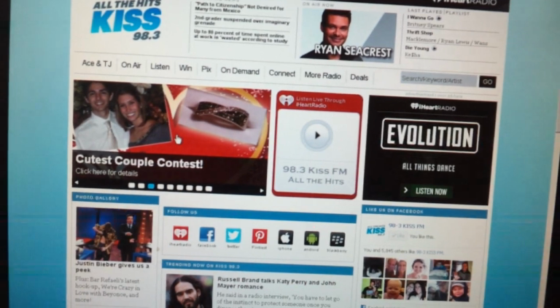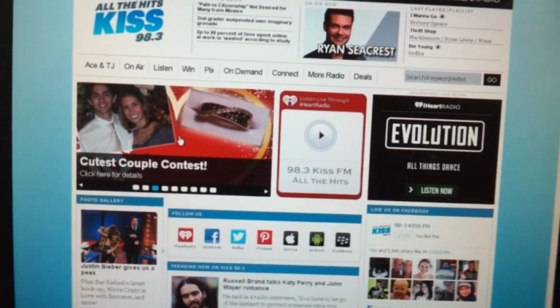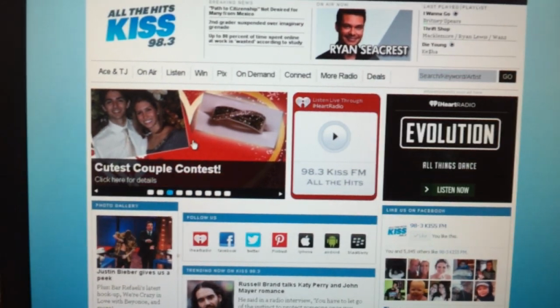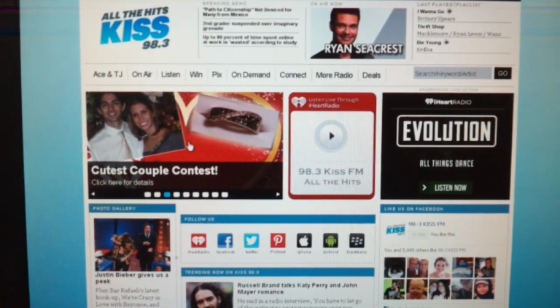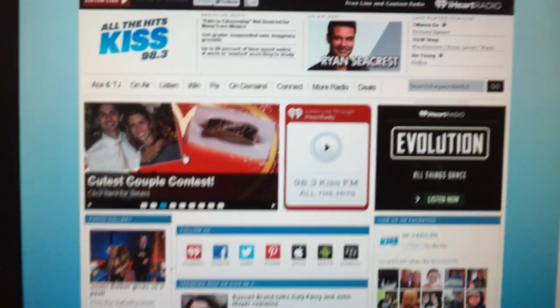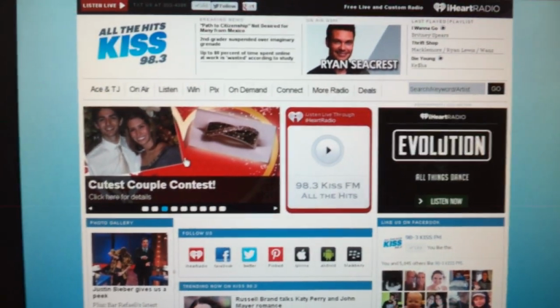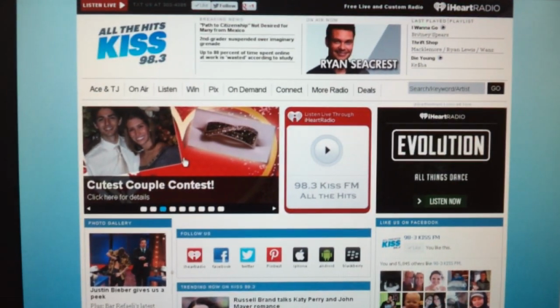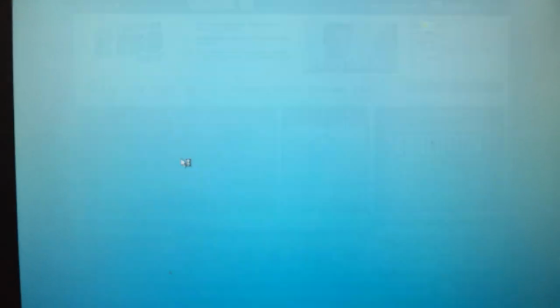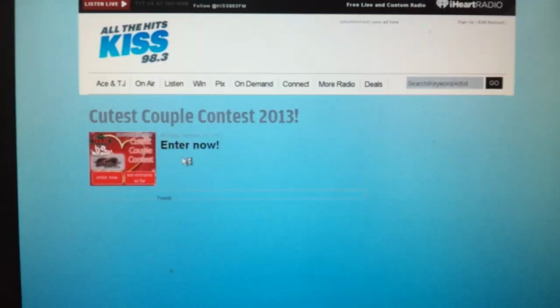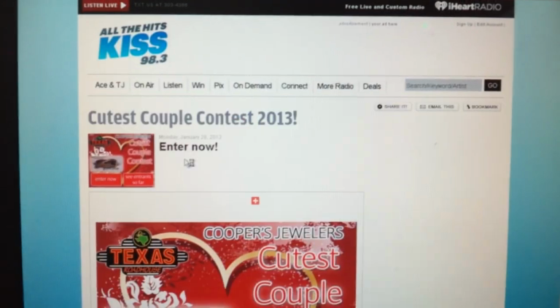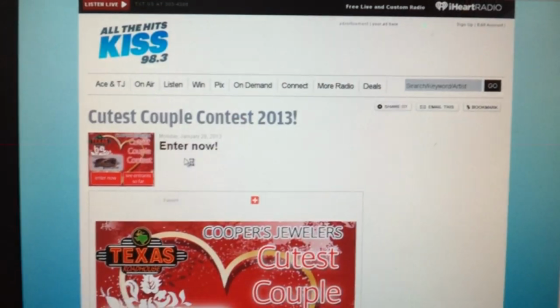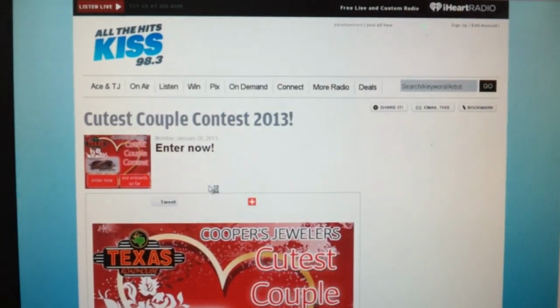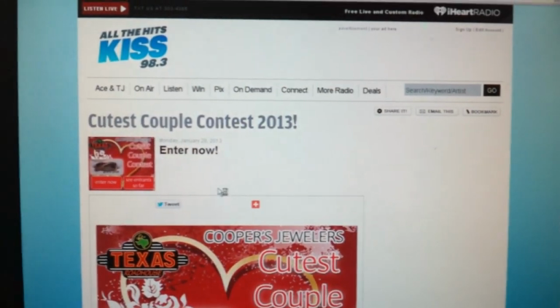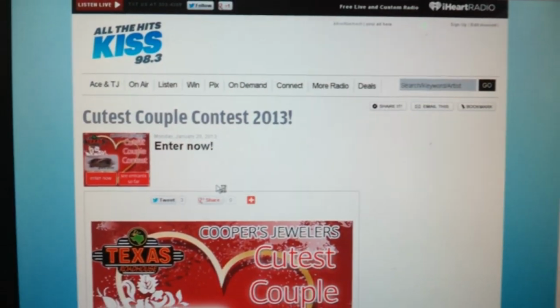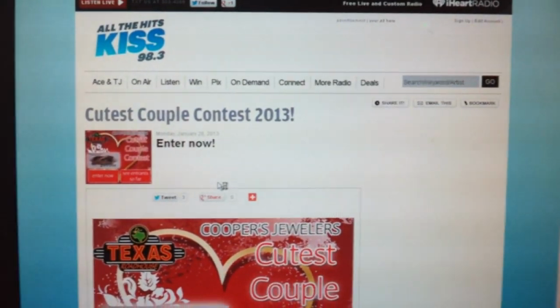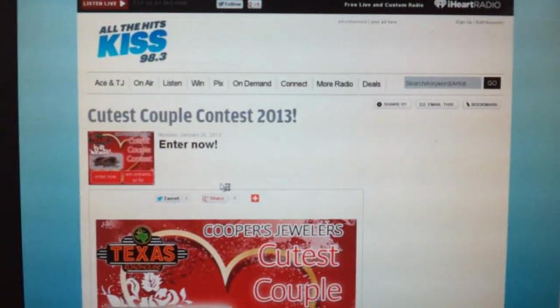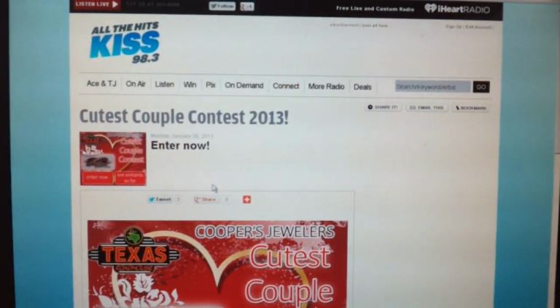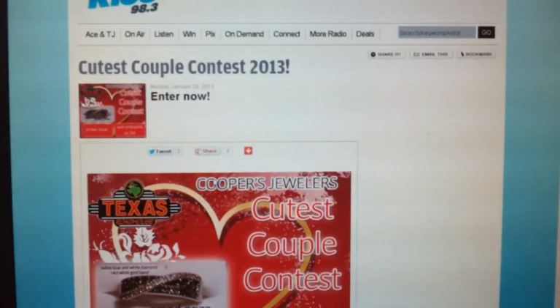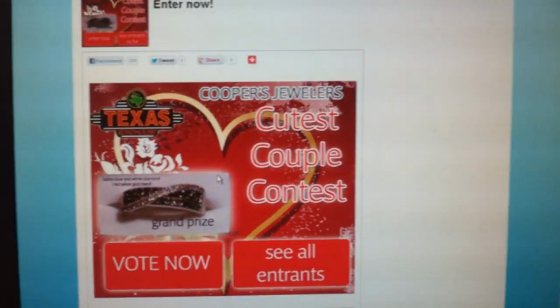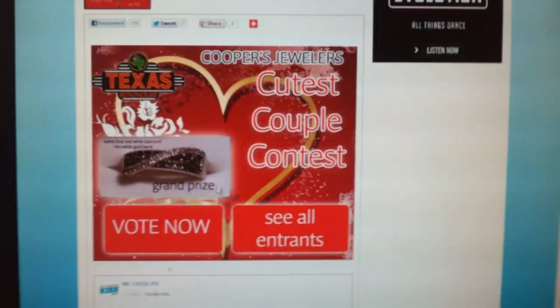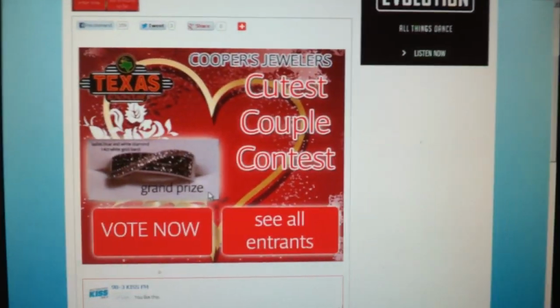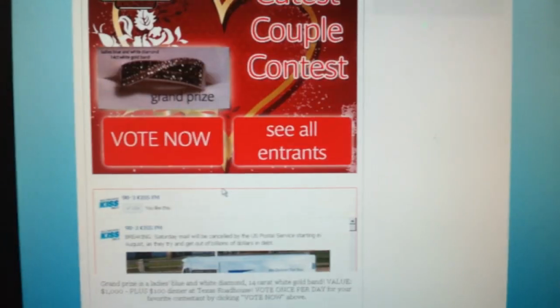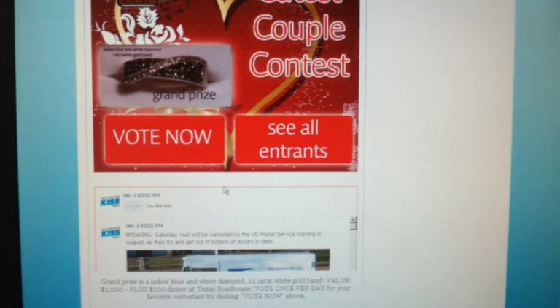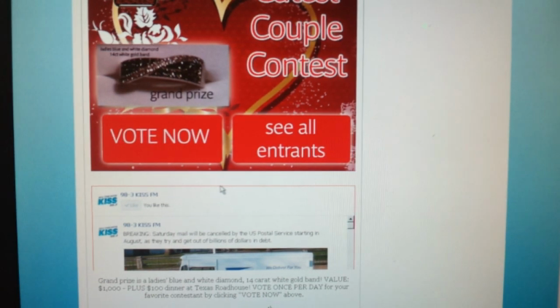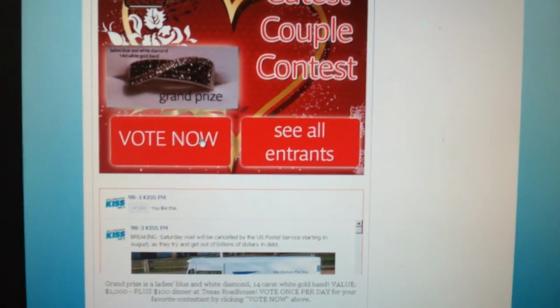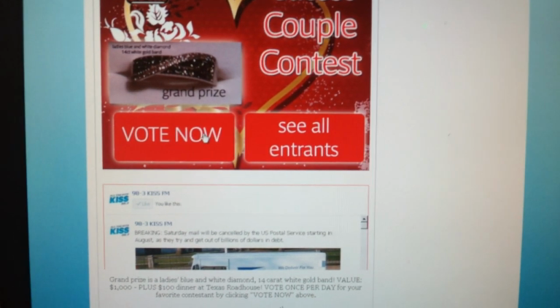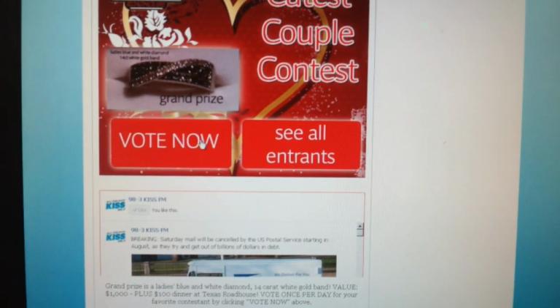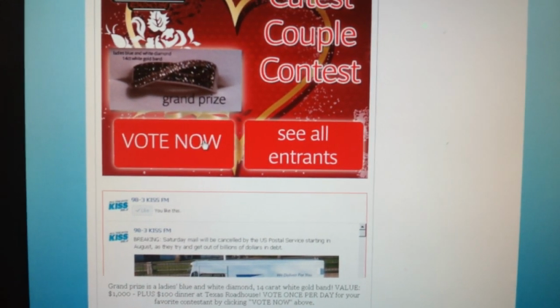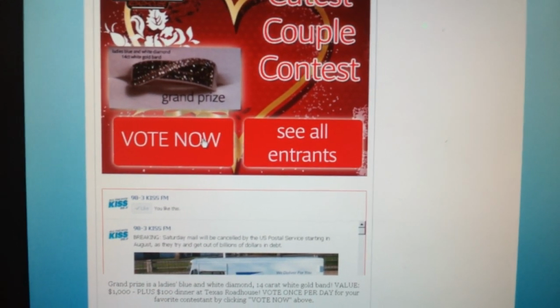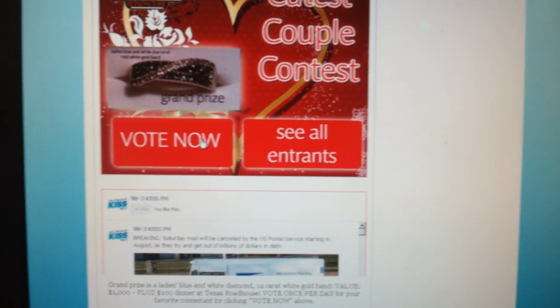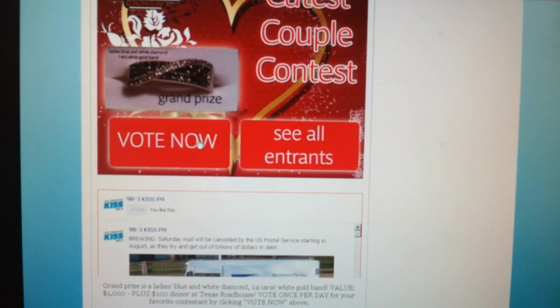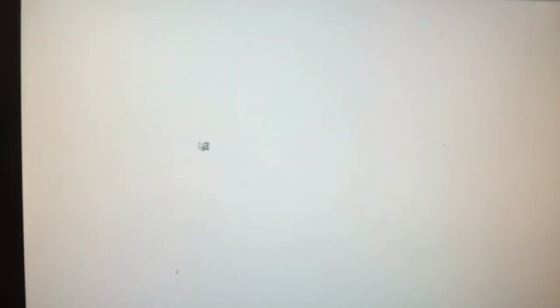You can go to our website and then go to the cutest couple contest image and then just click on vote now.